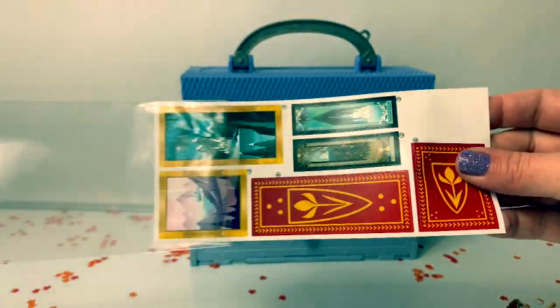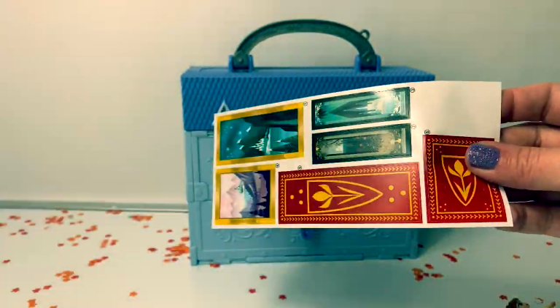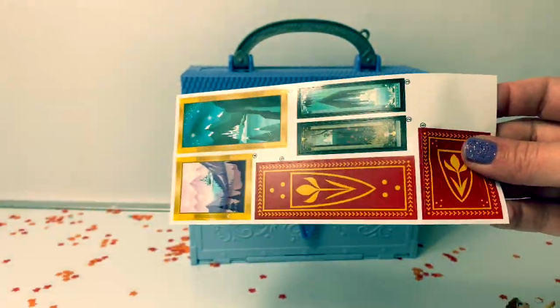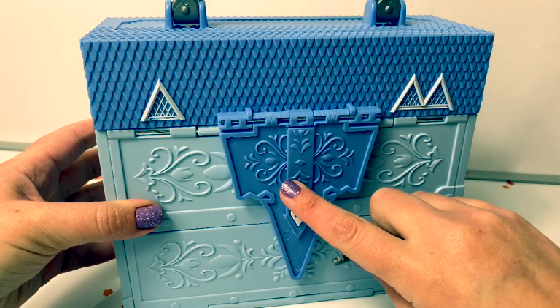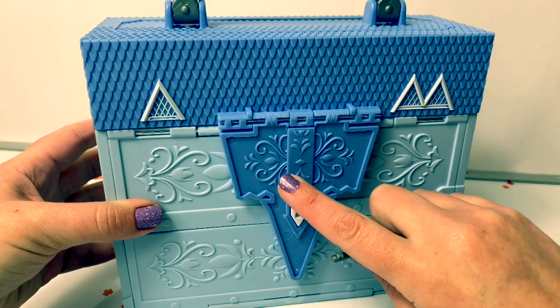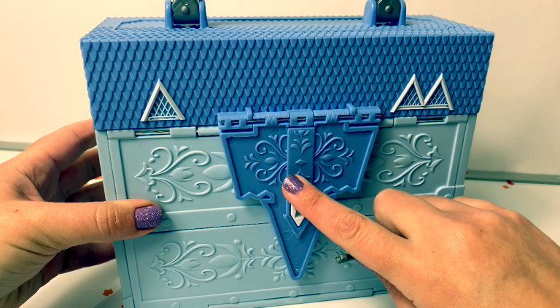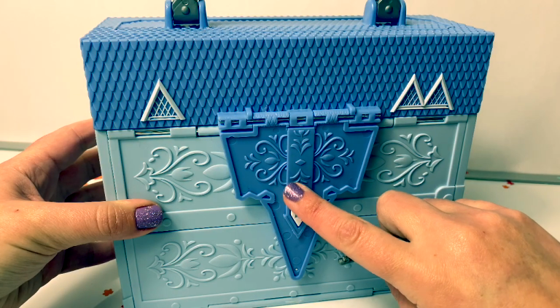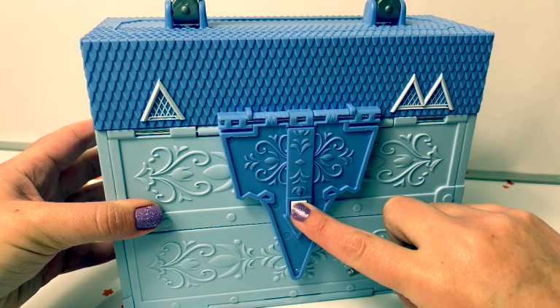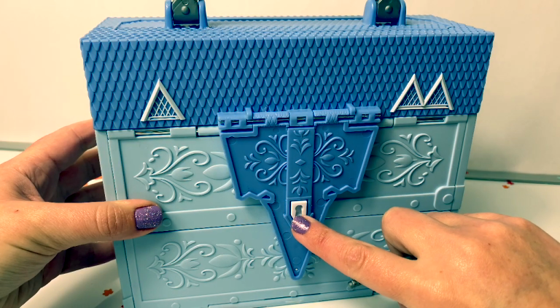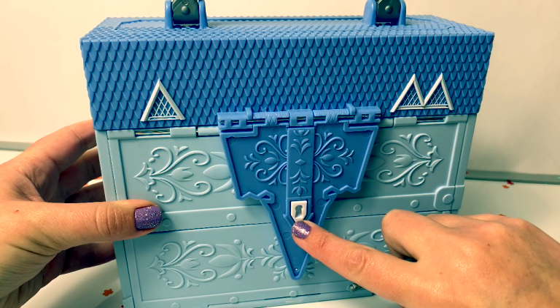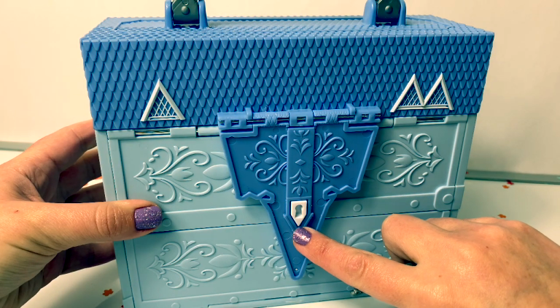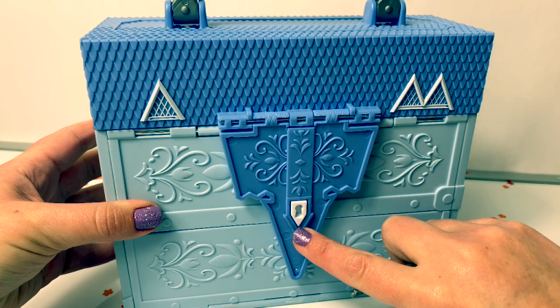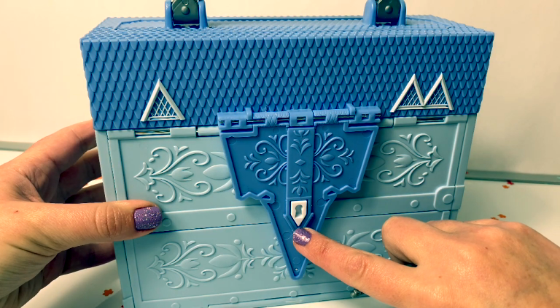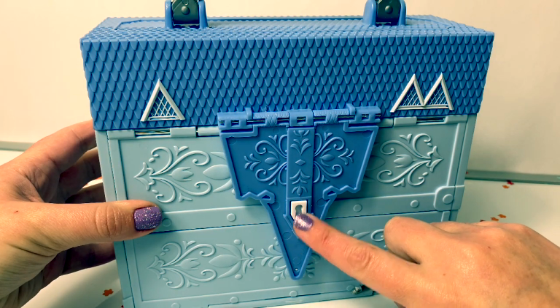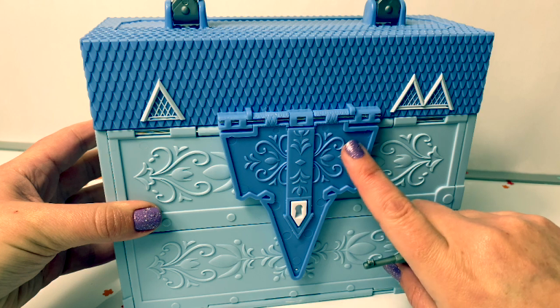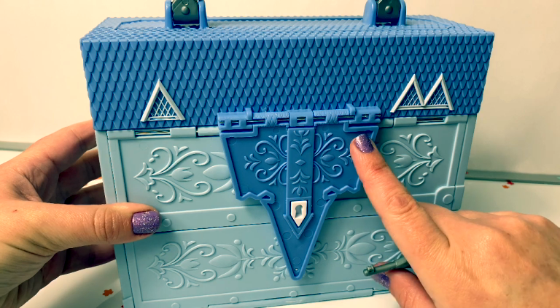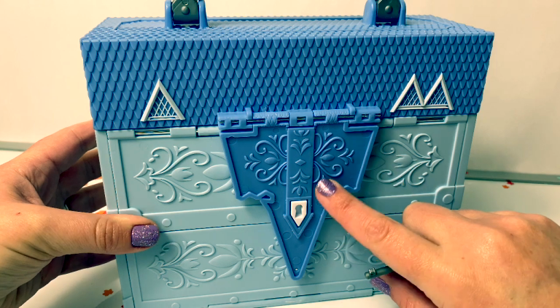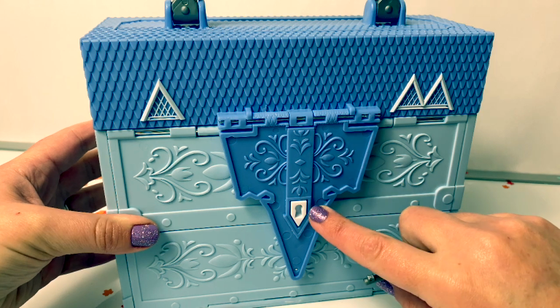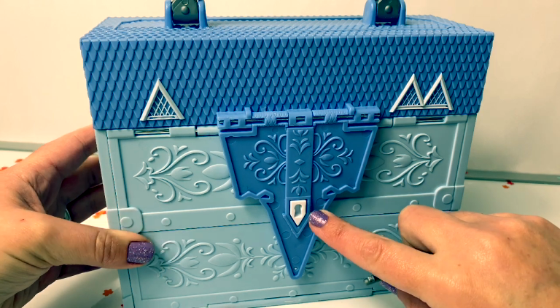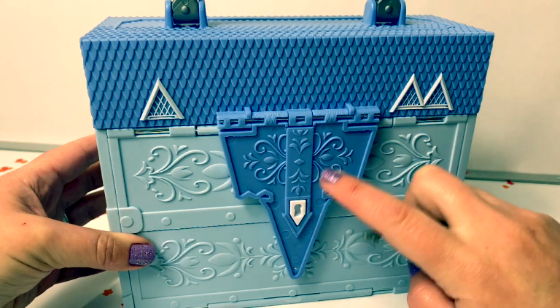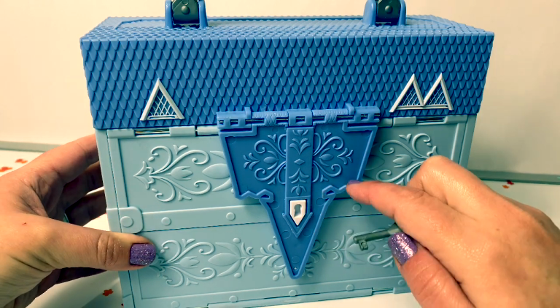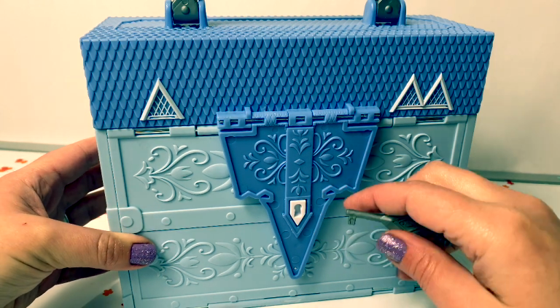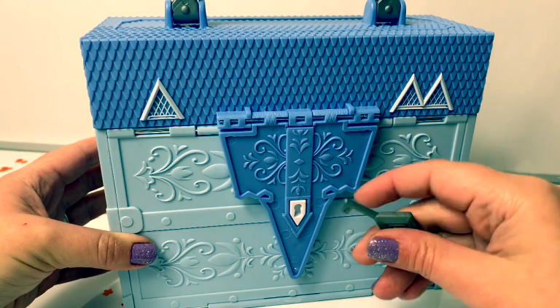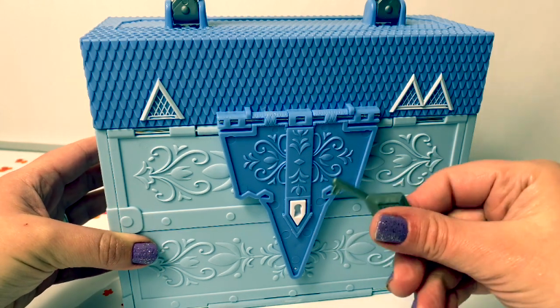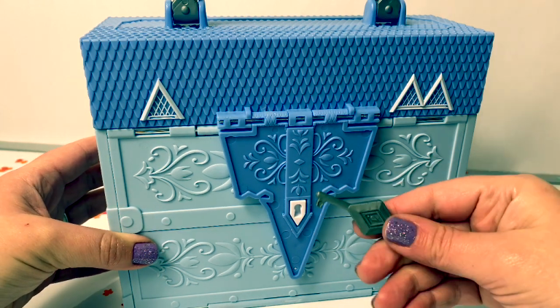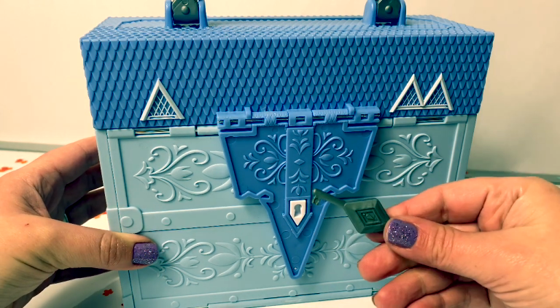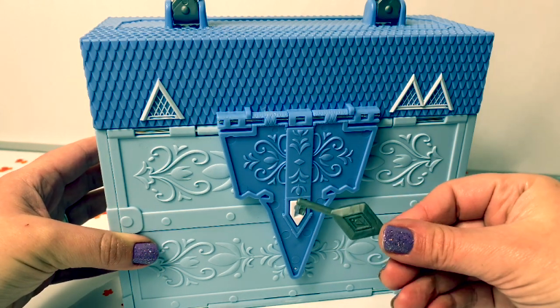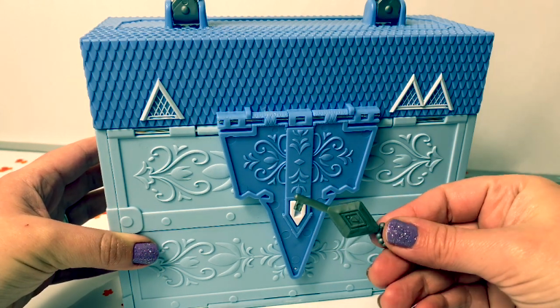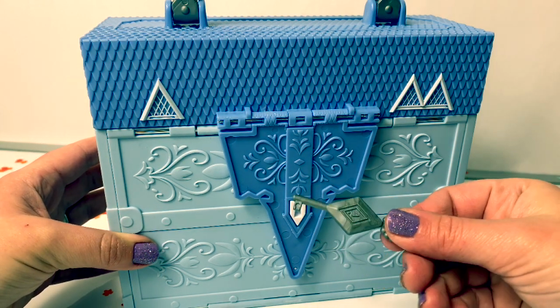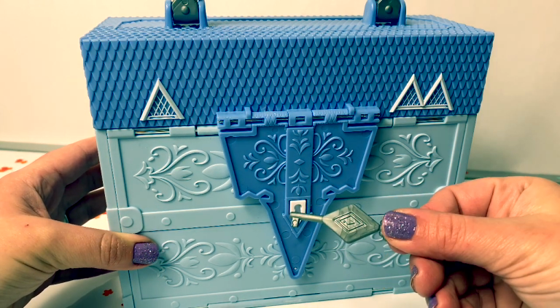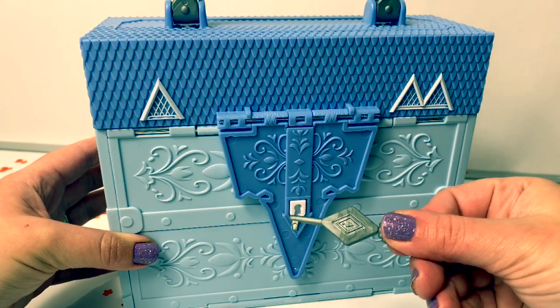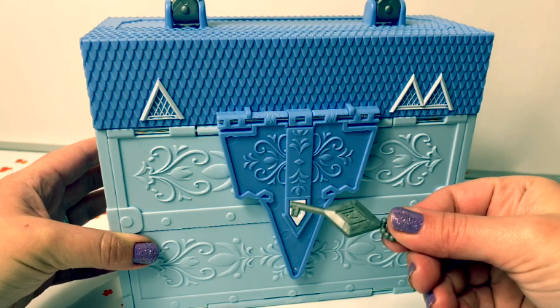Now let's open the Arendelle Castle and see what's inside. We'll use this key.